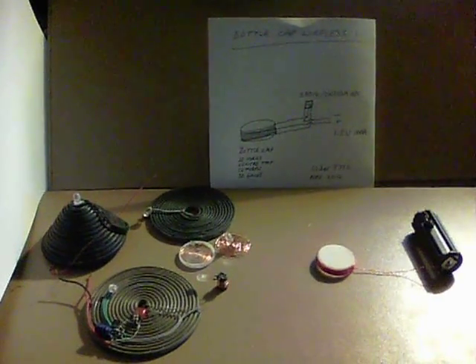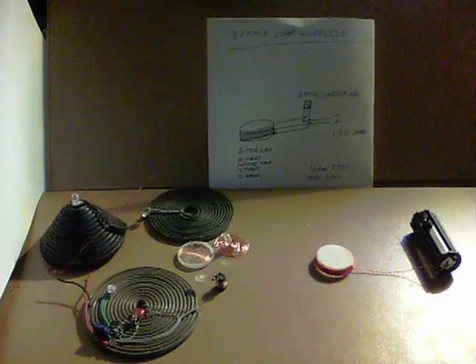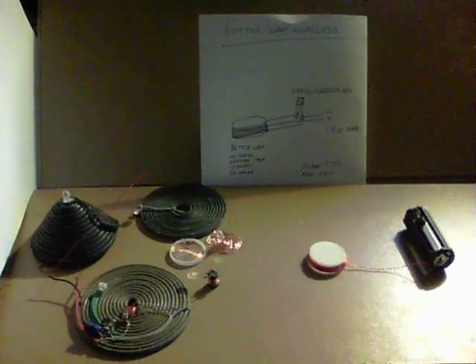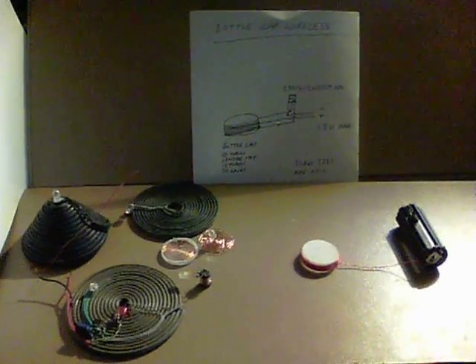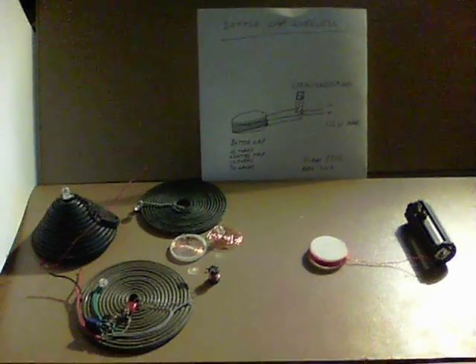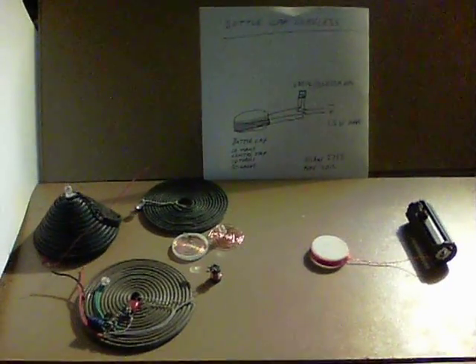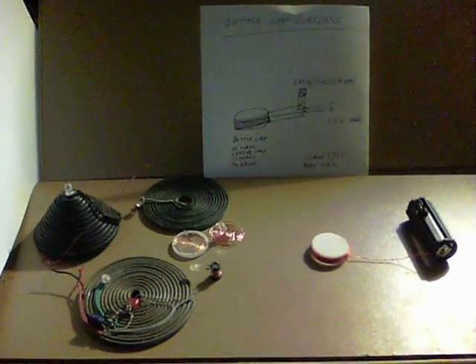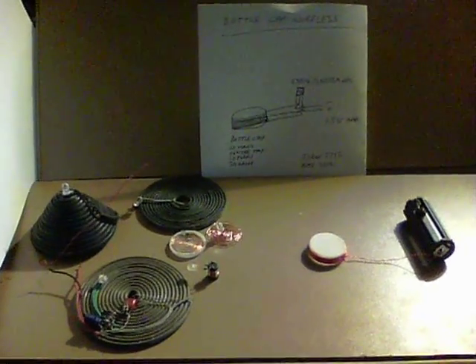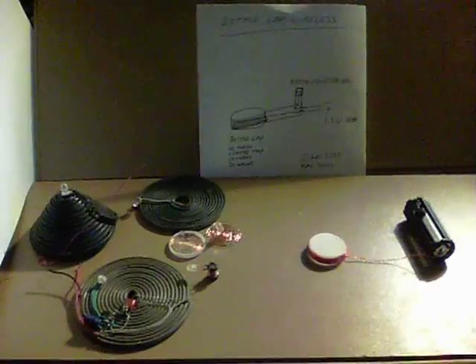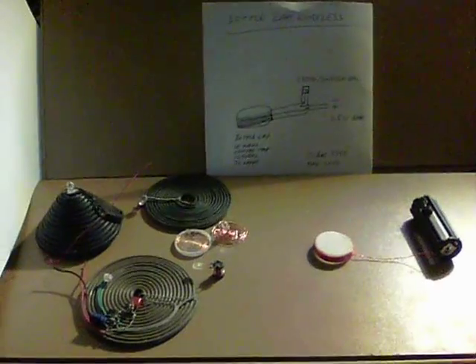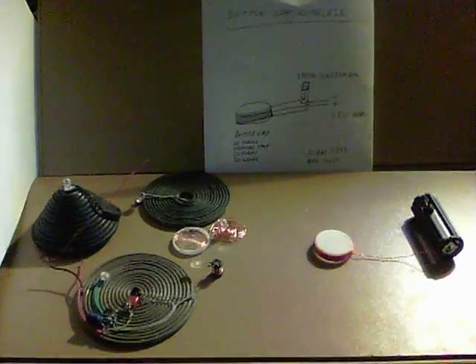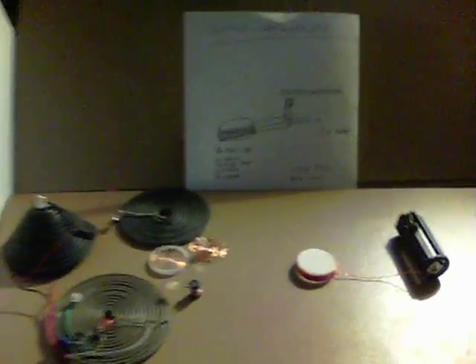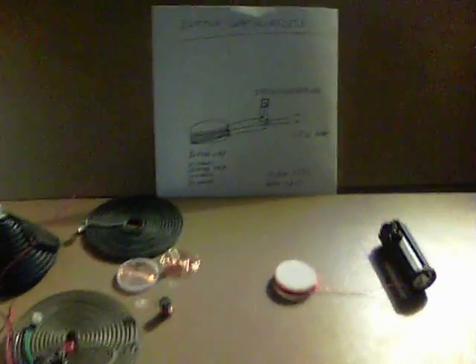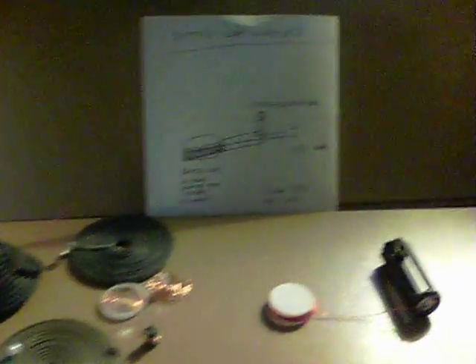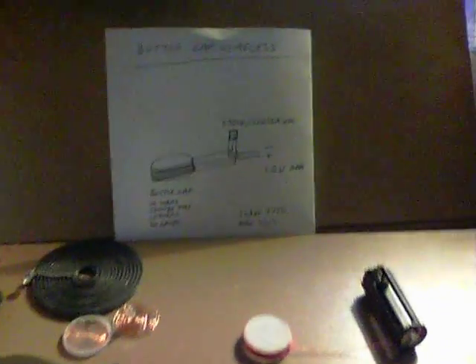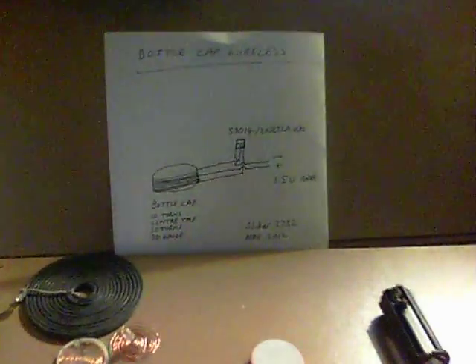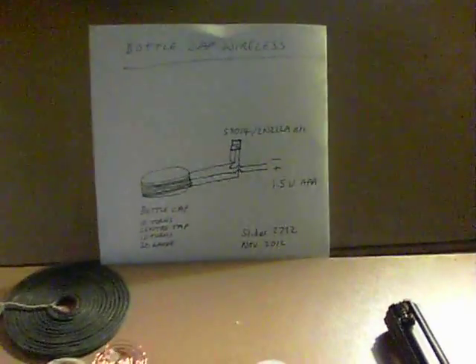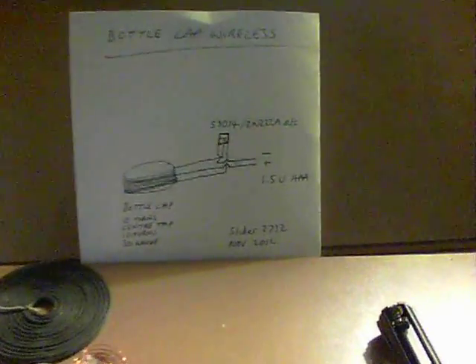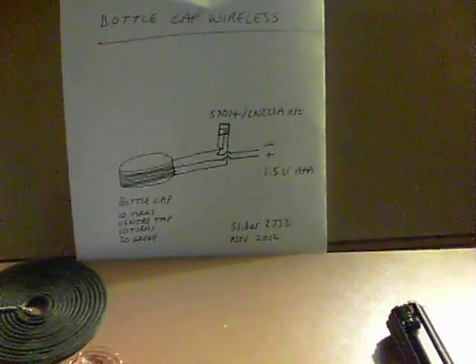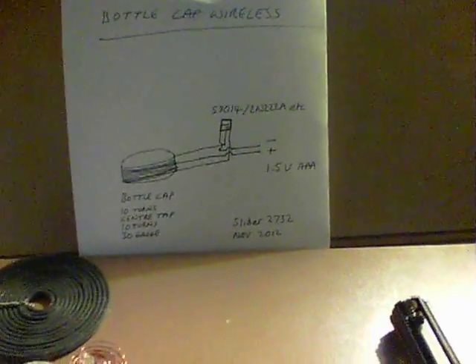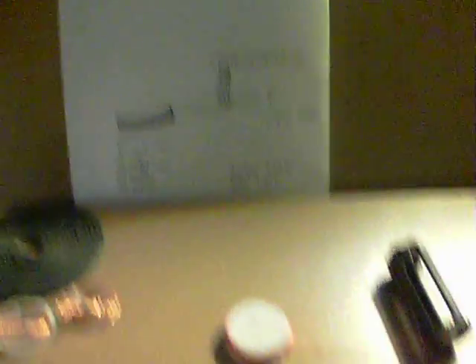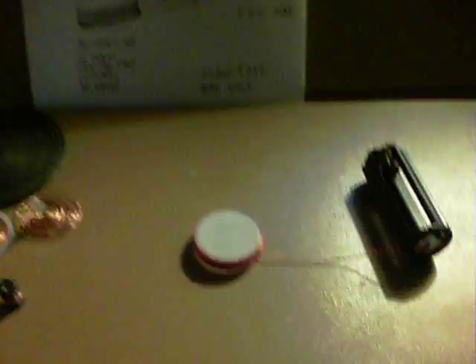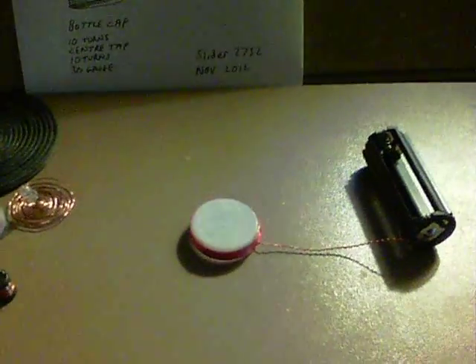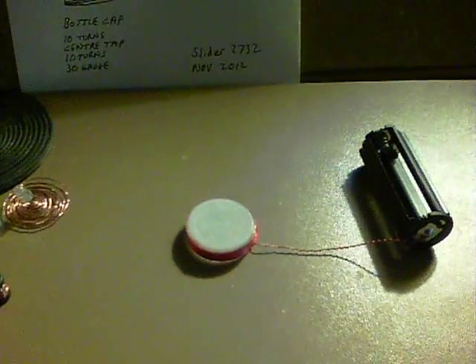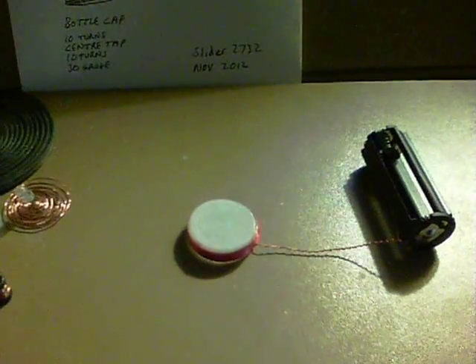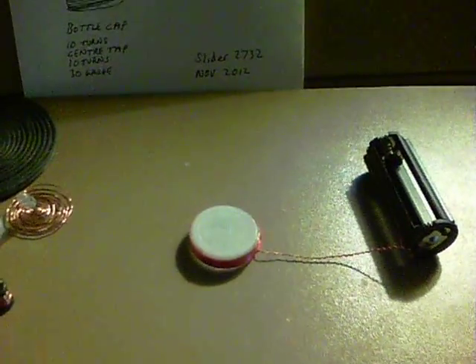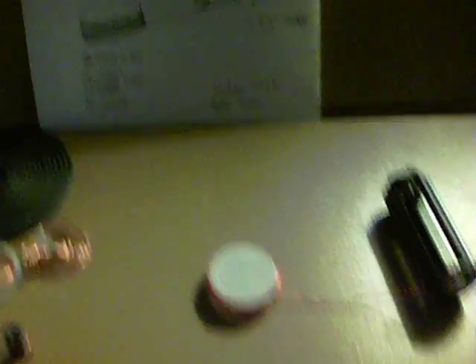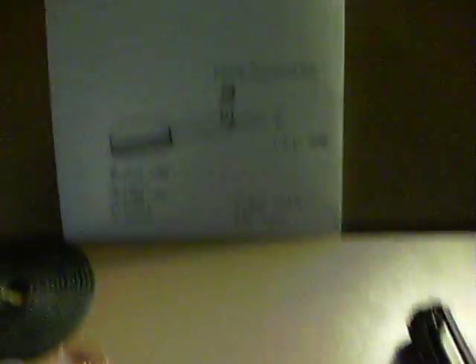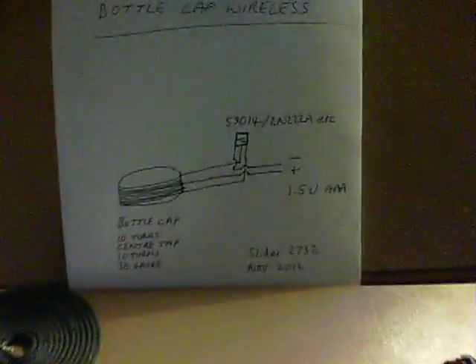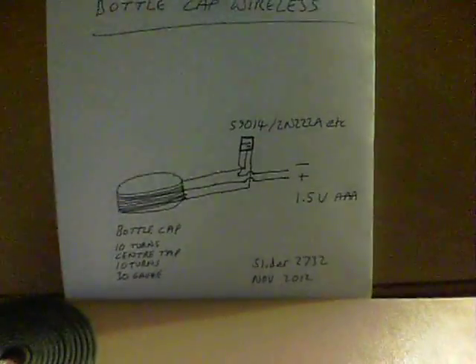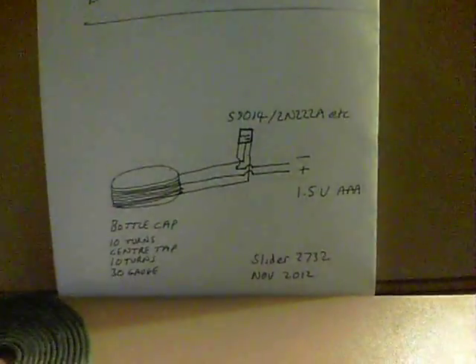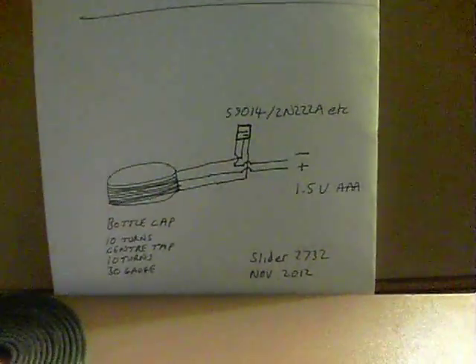This is bottle cap wireless. If you thought the simple wireless system was easy enough, I think this one is even easier.